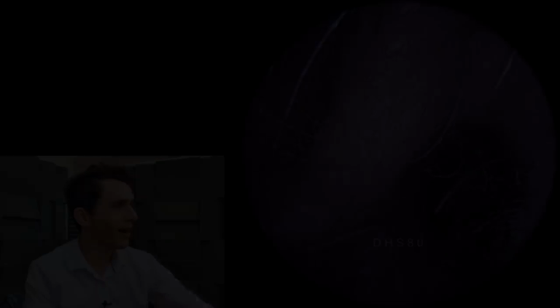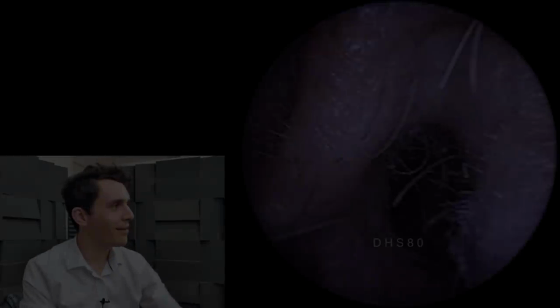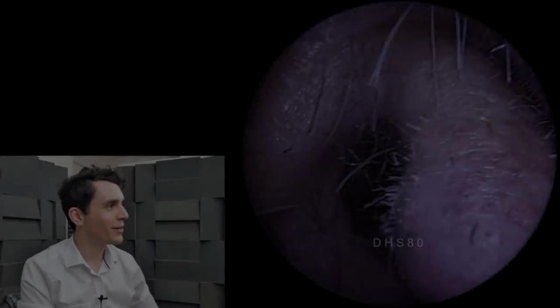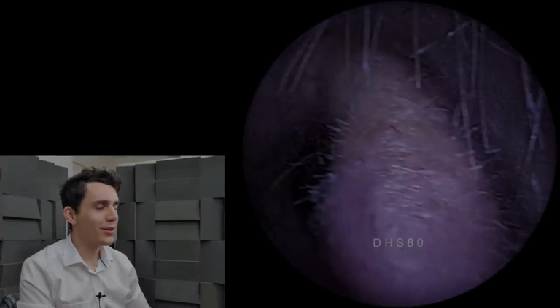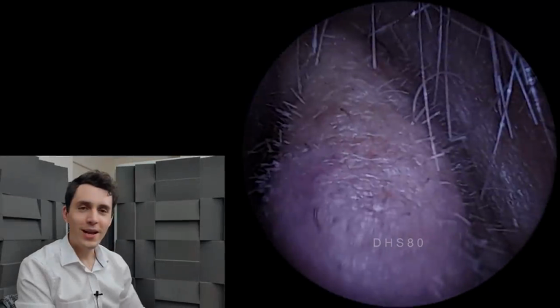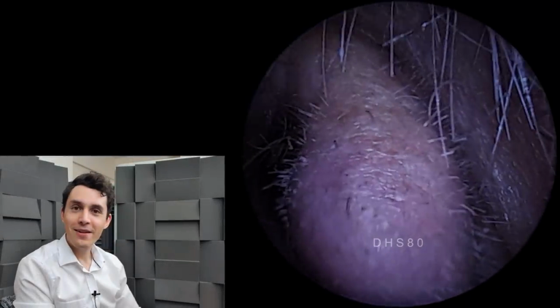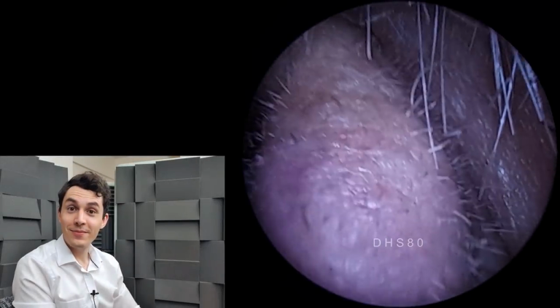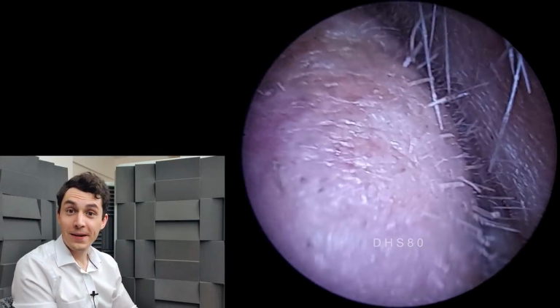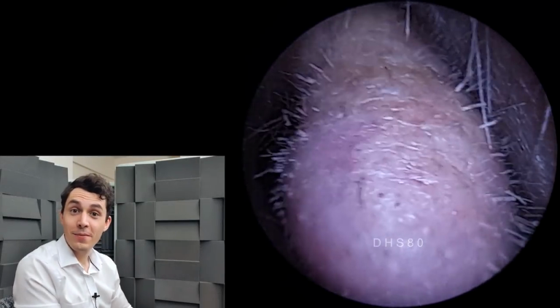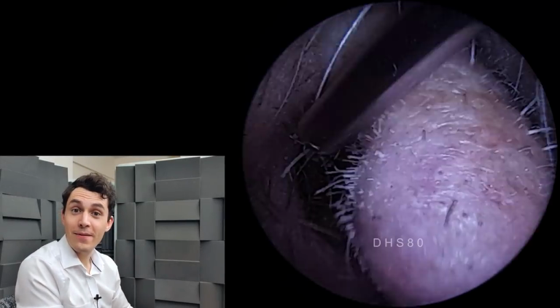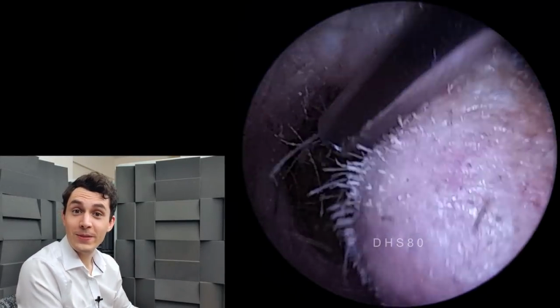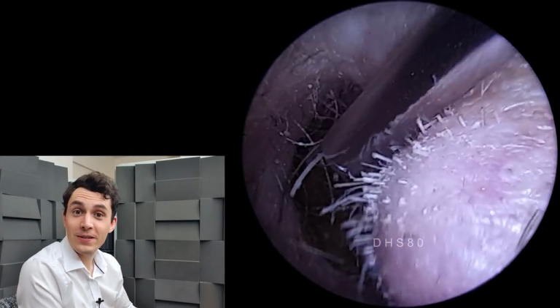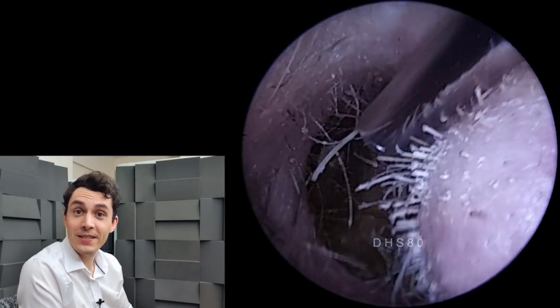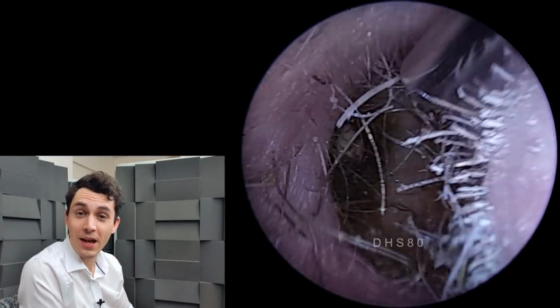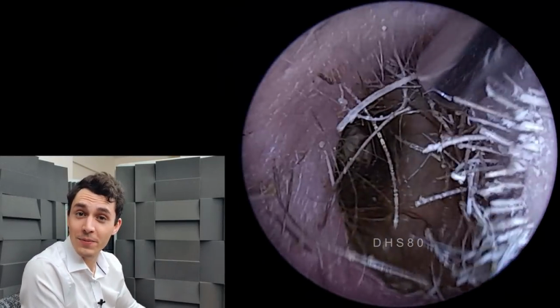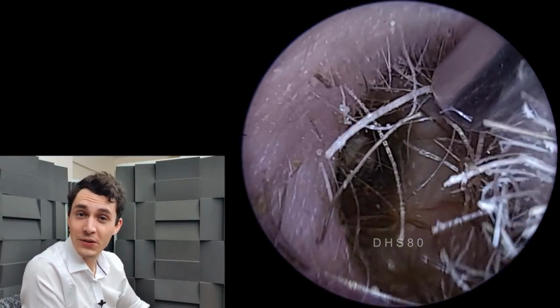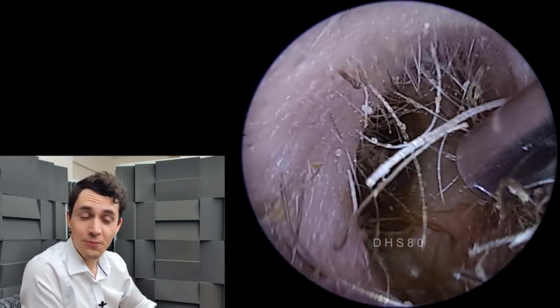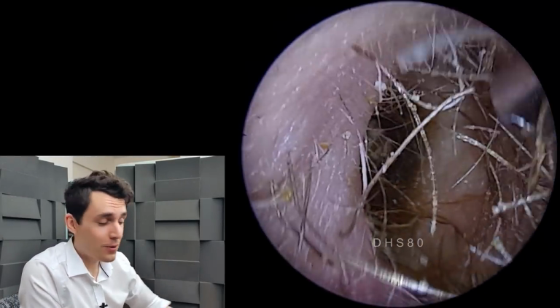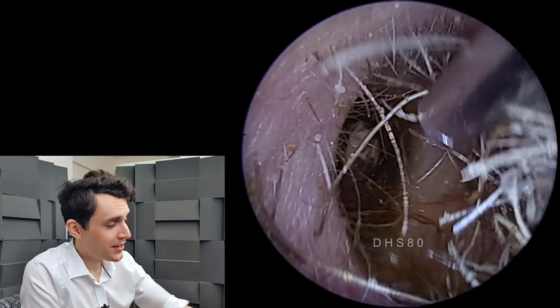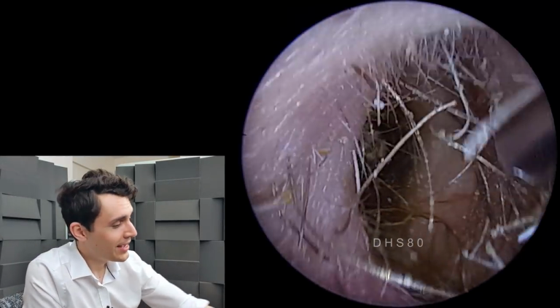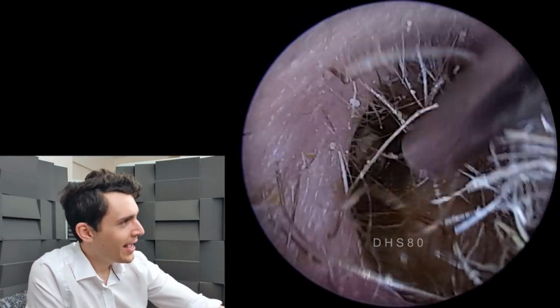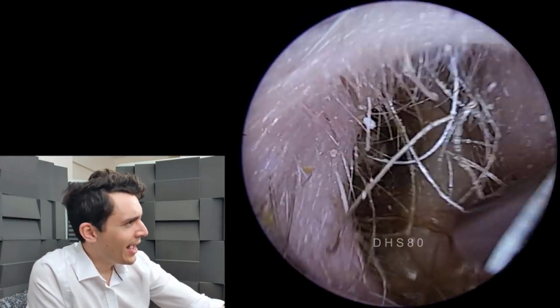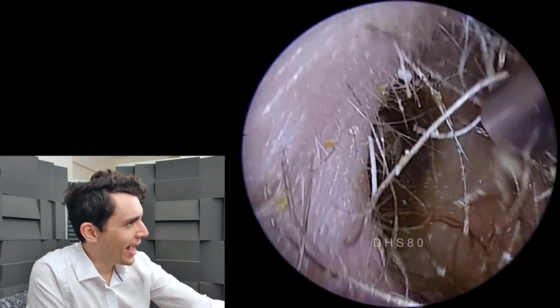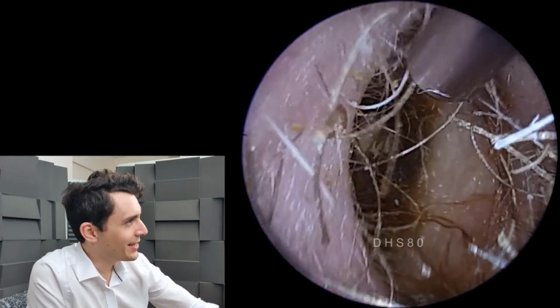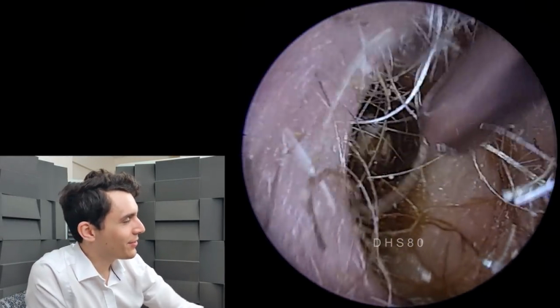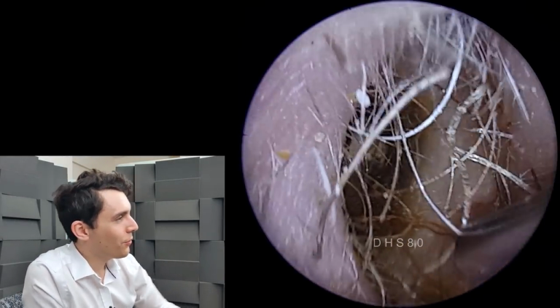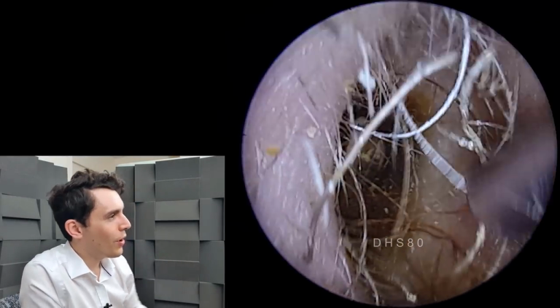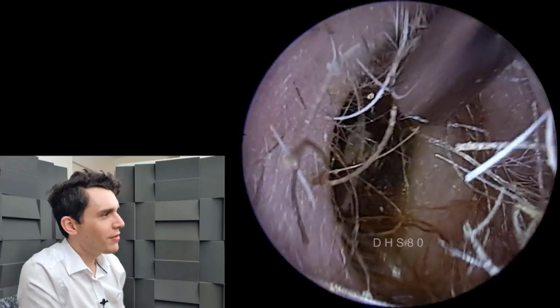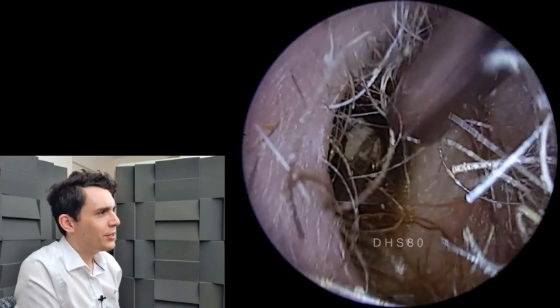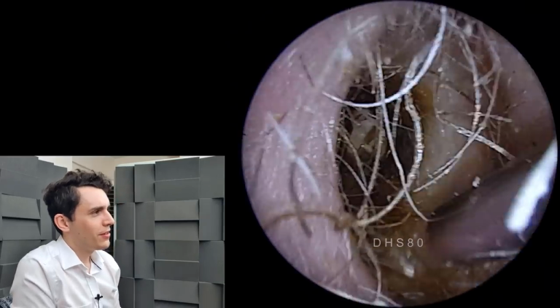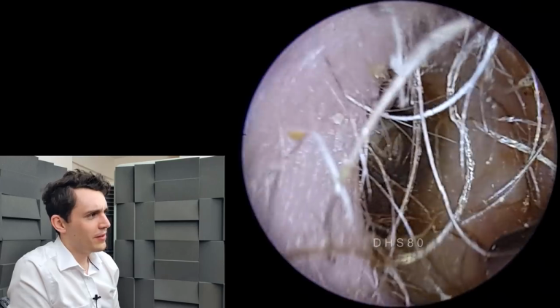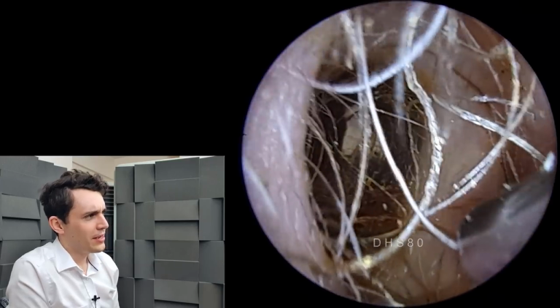Hi everyone, it's Connor here from Durham Hearing Specialists. I hope you're doing well, and welcome to another video.